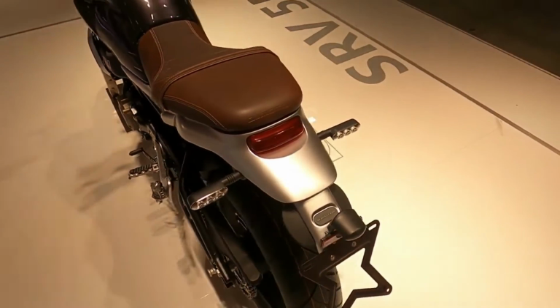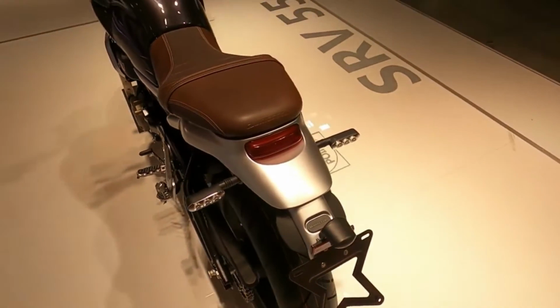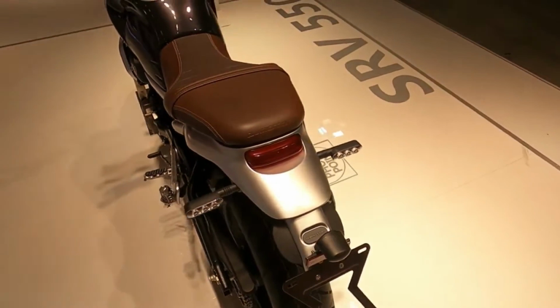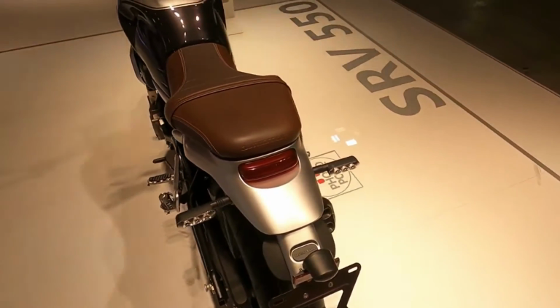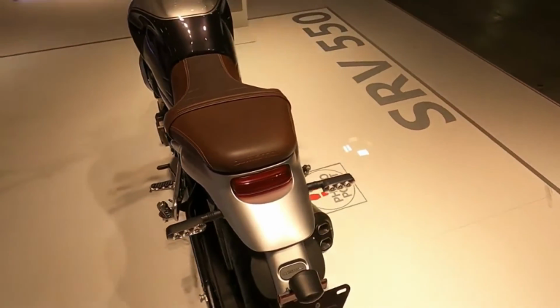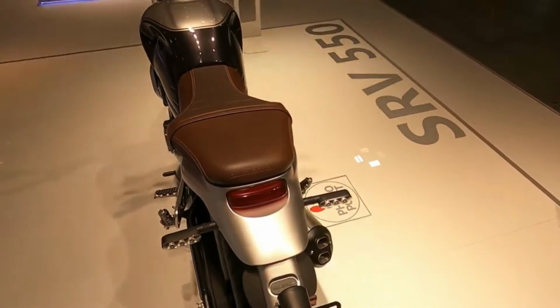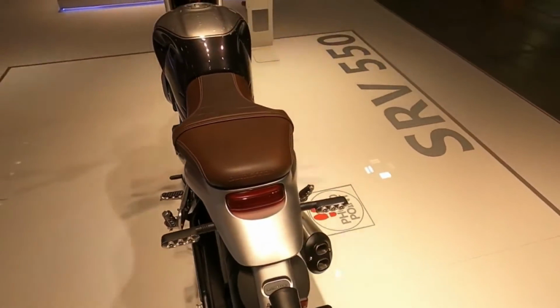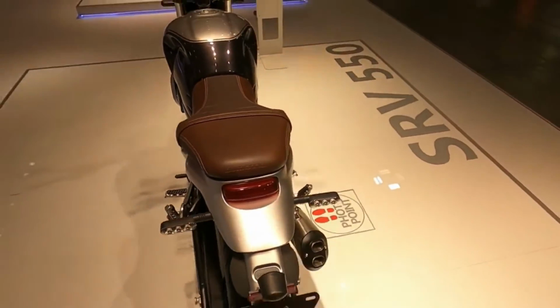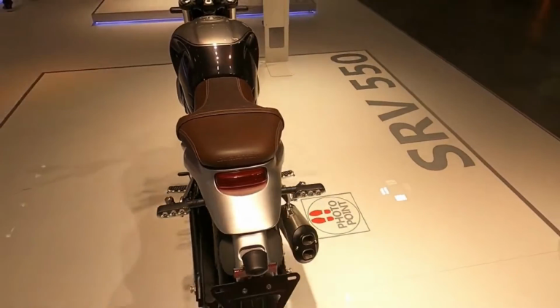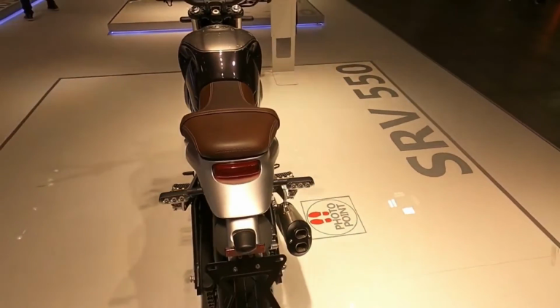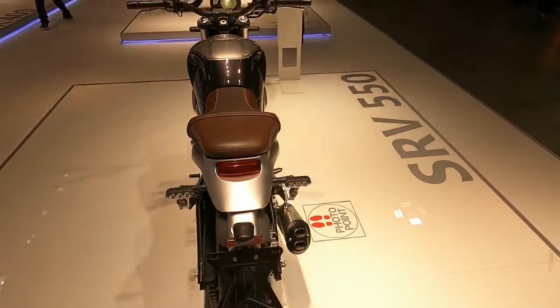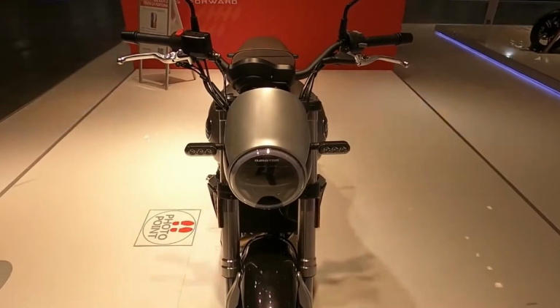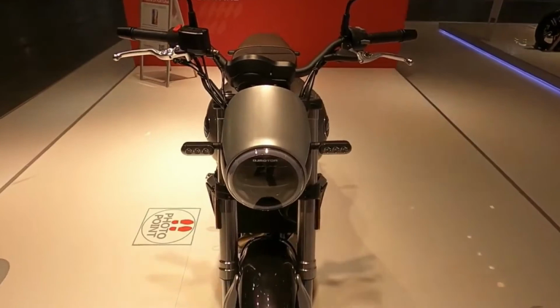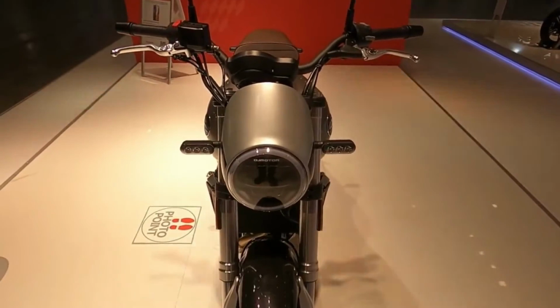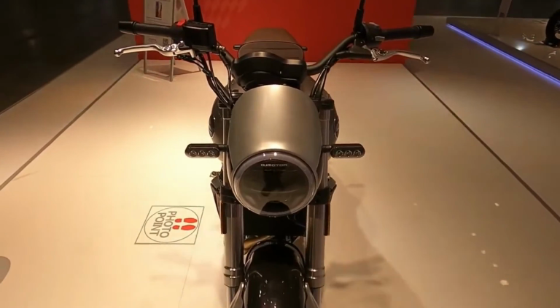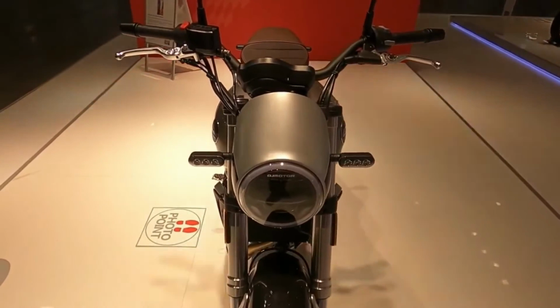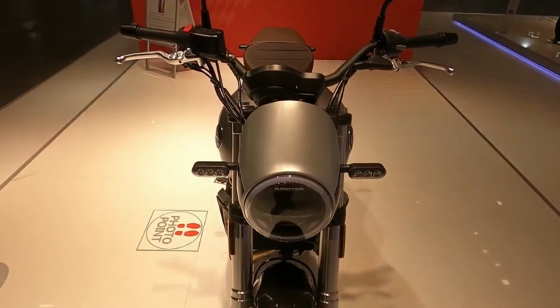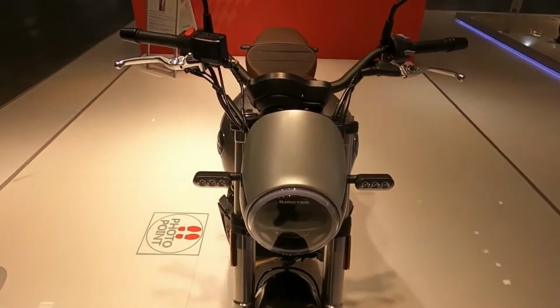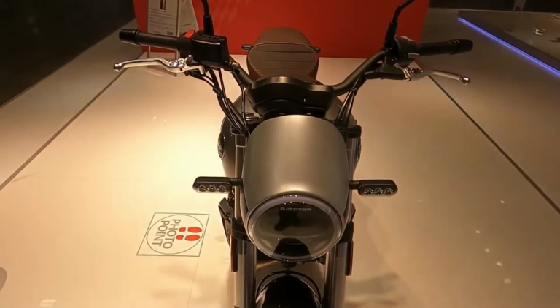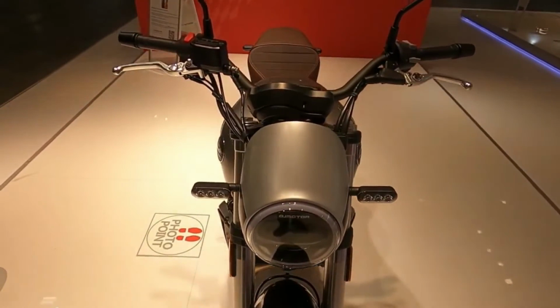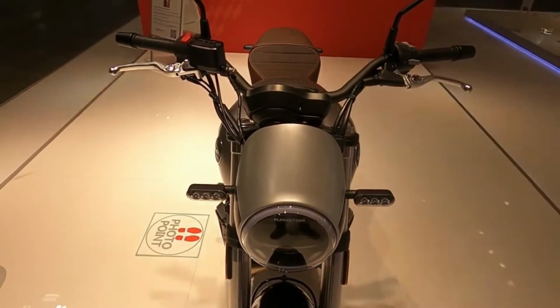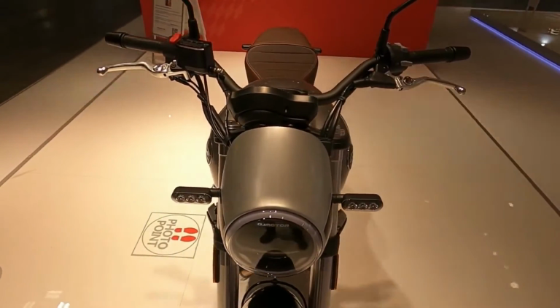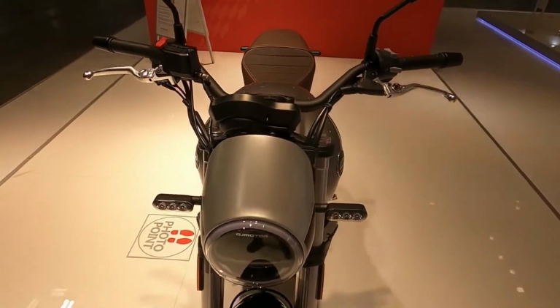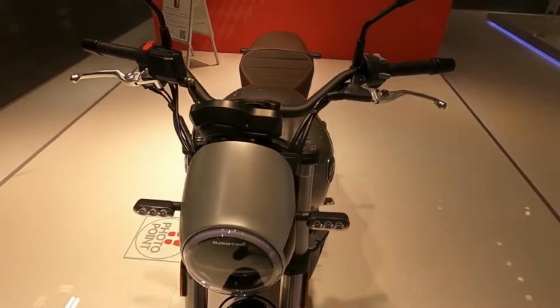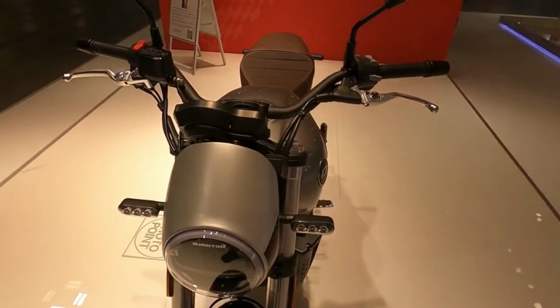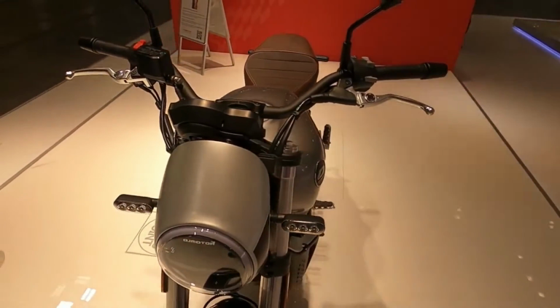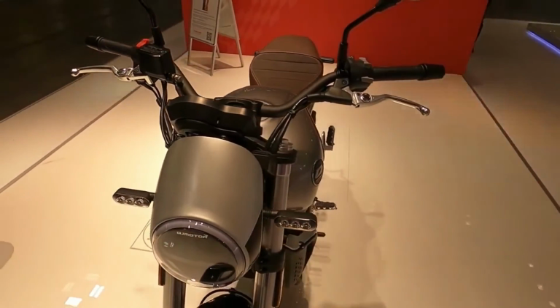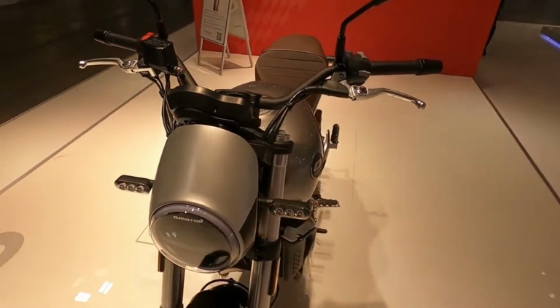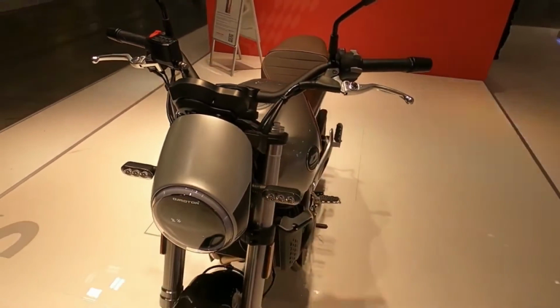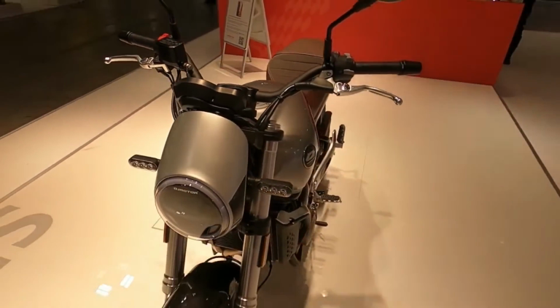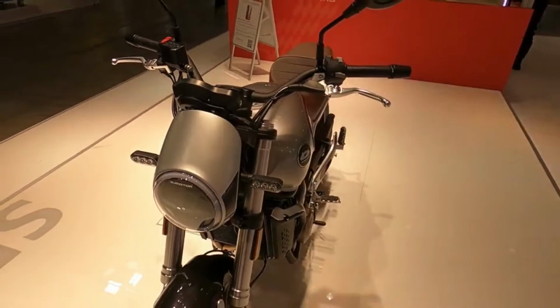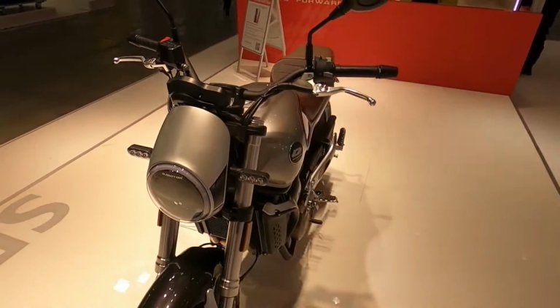At 35kW — 47.6hp — the top output remains A2-compliant.